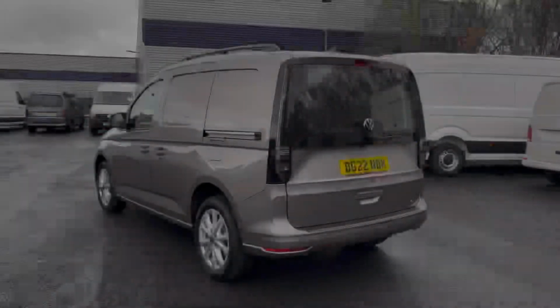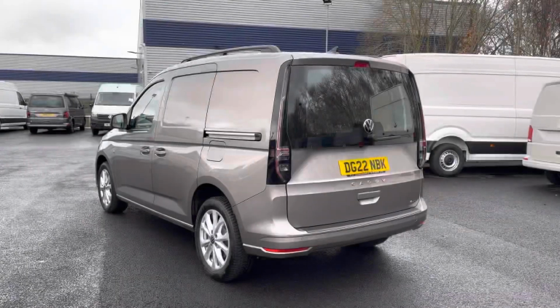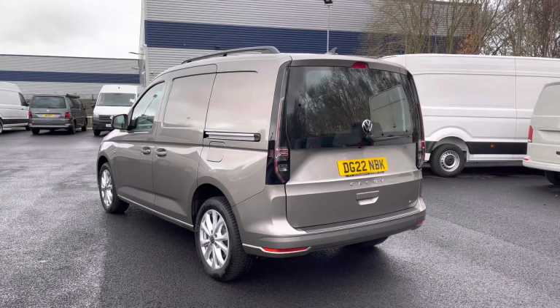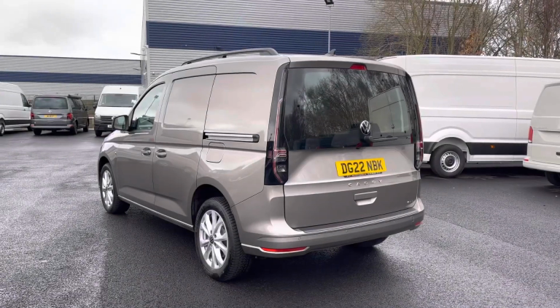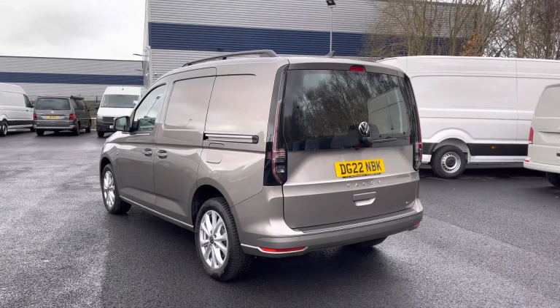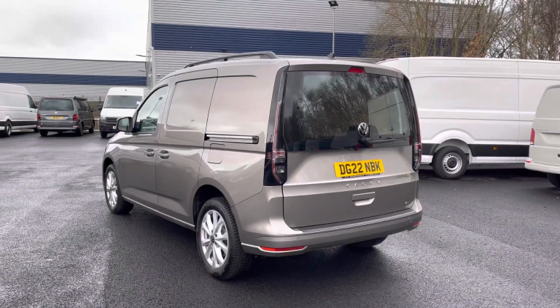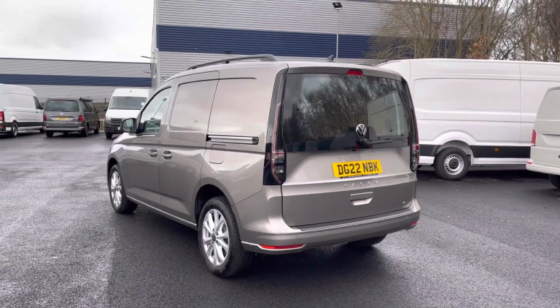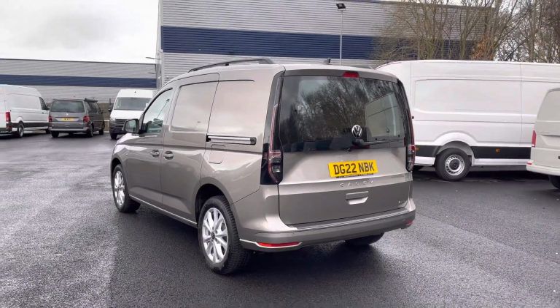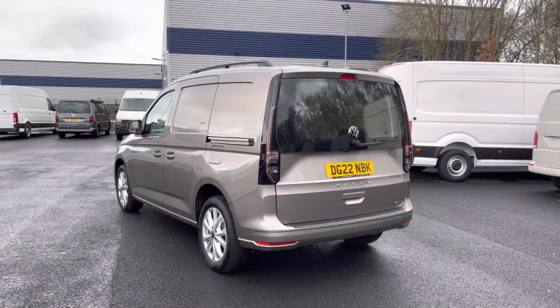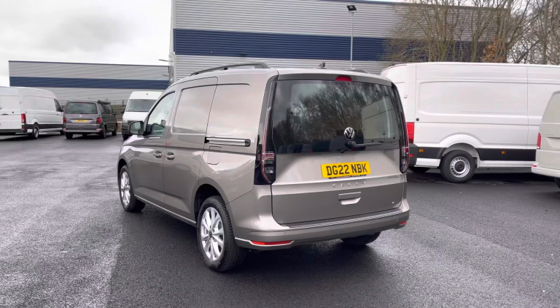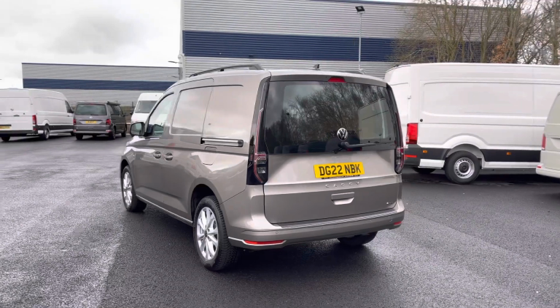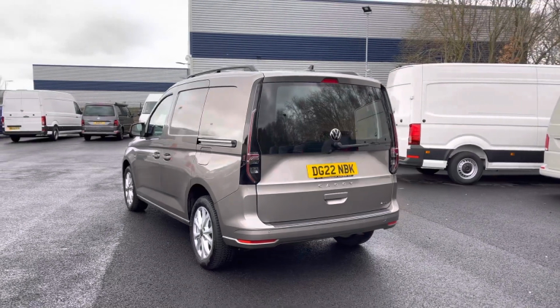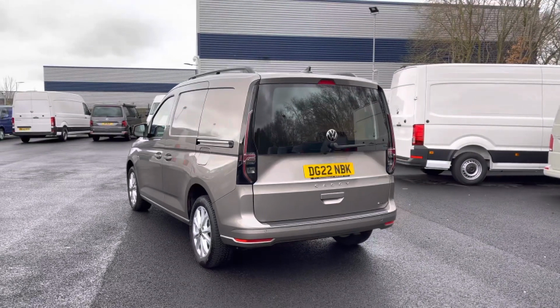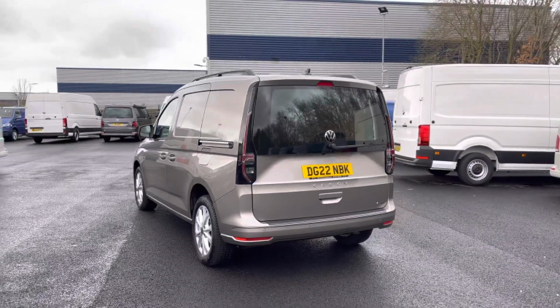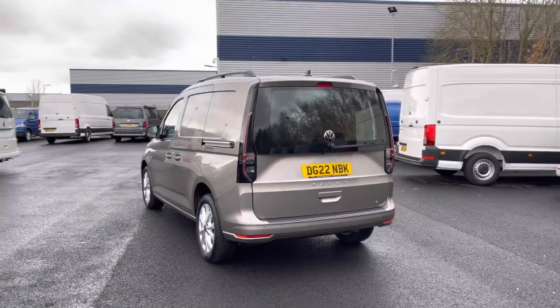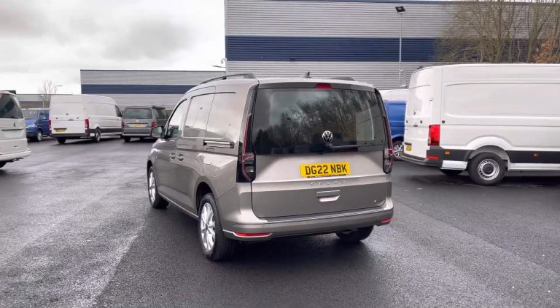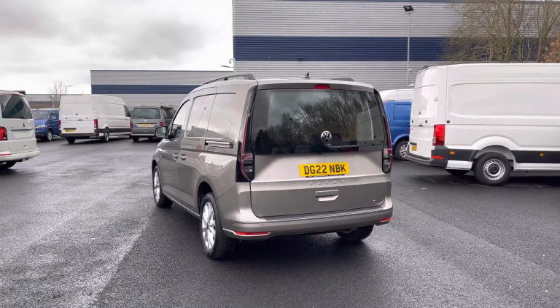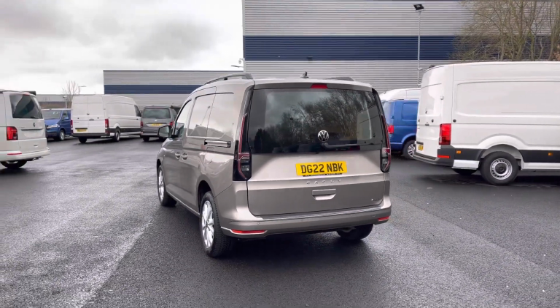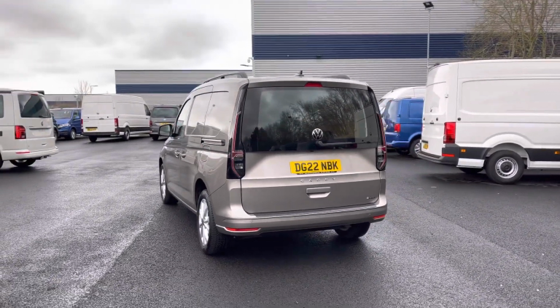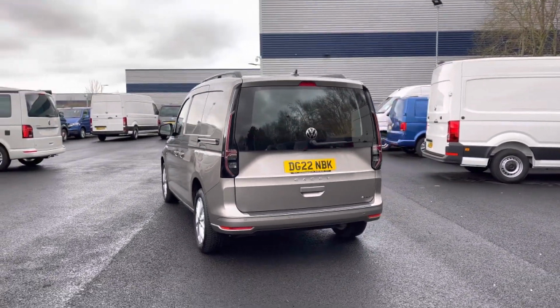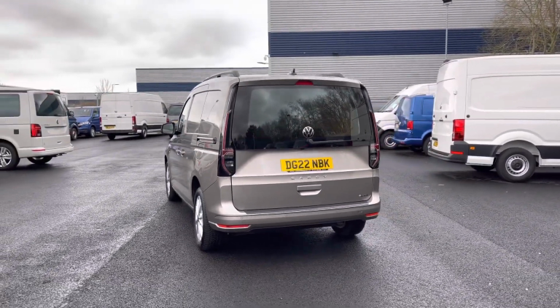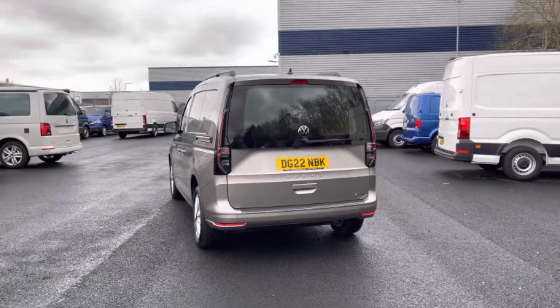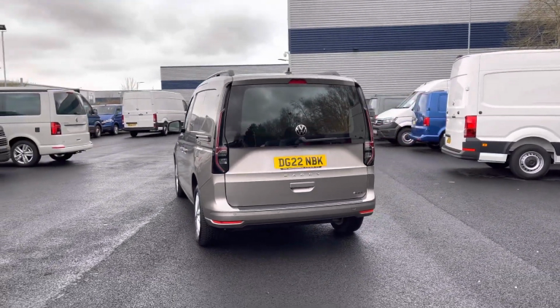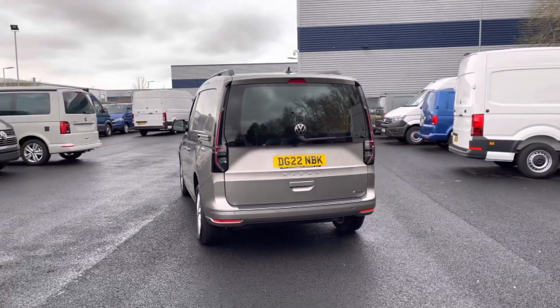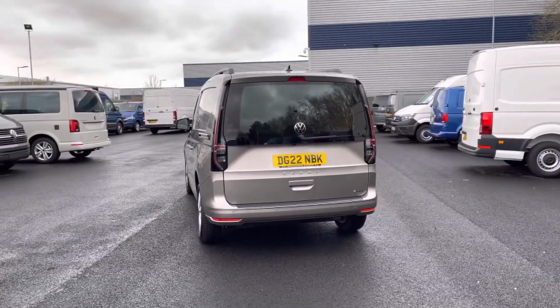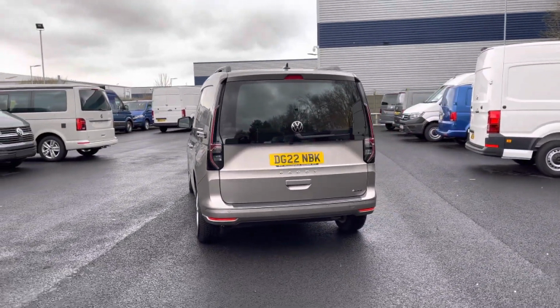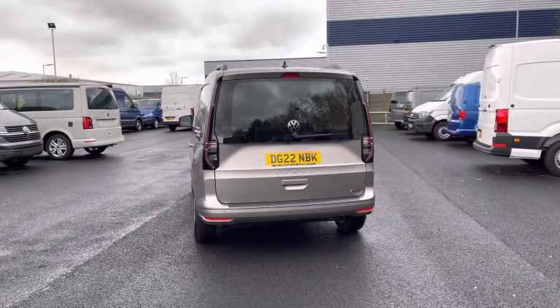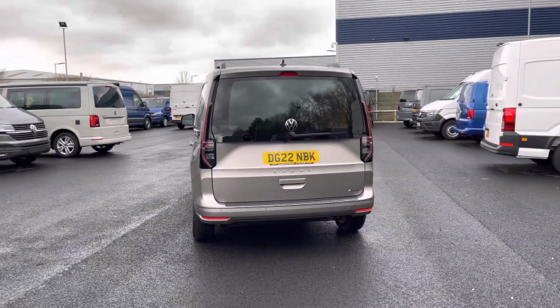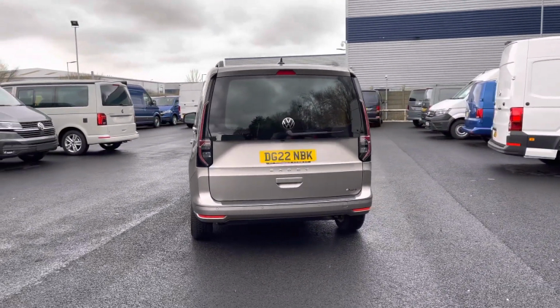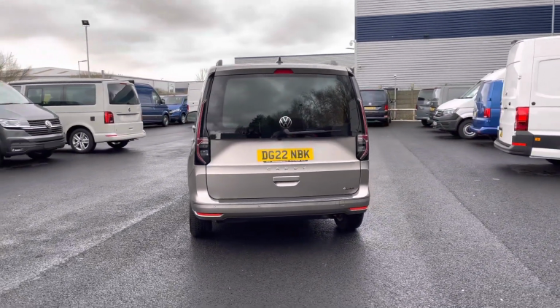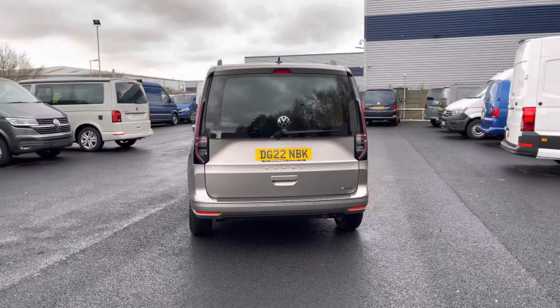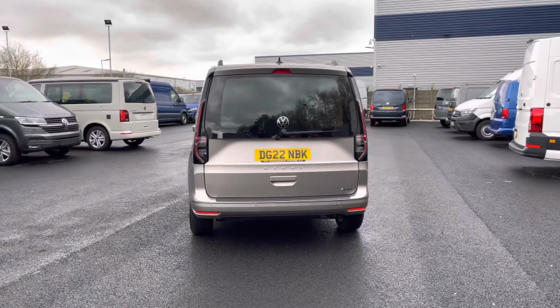This vehicle comes having done 4,220 miles, boasting a 2.0-litre diesel engine with a 122 PS power output.